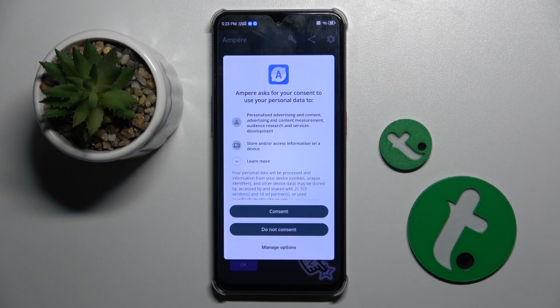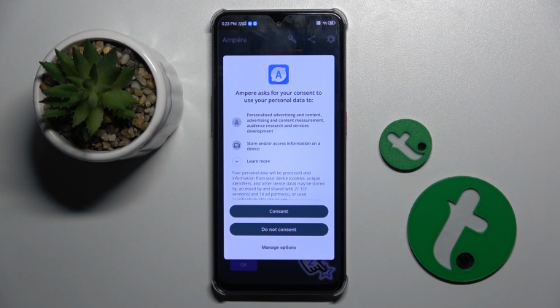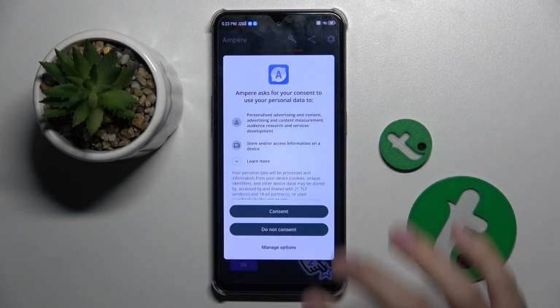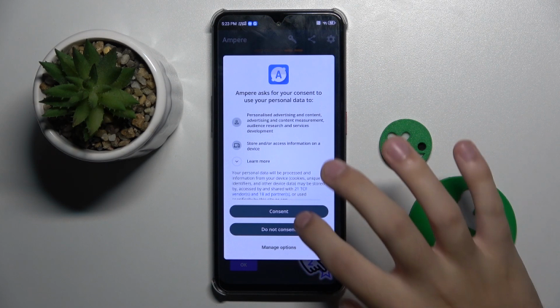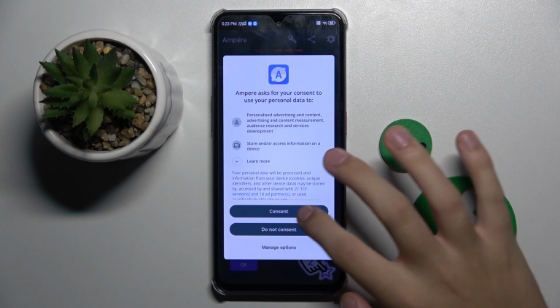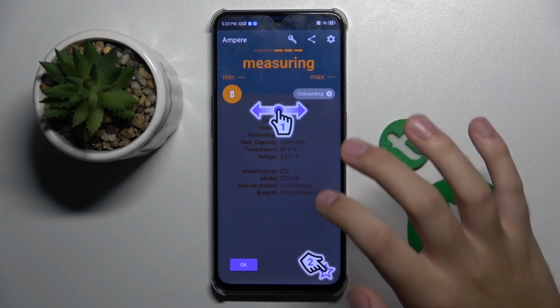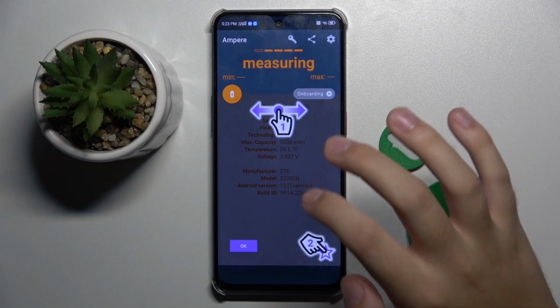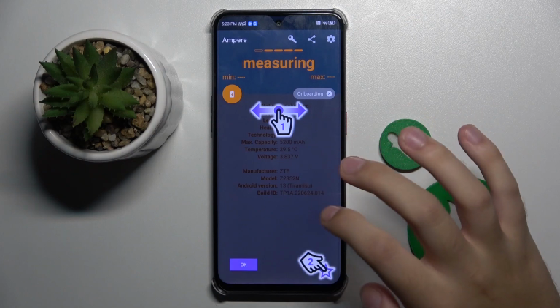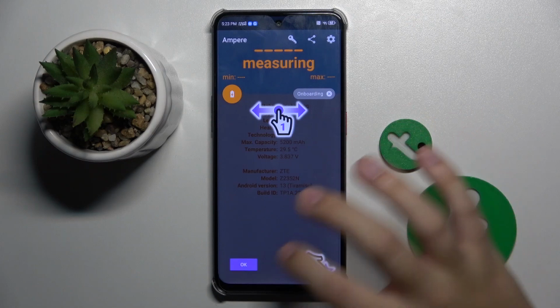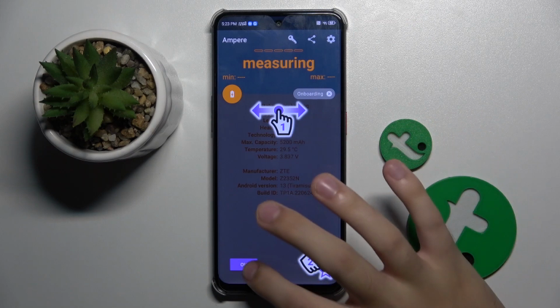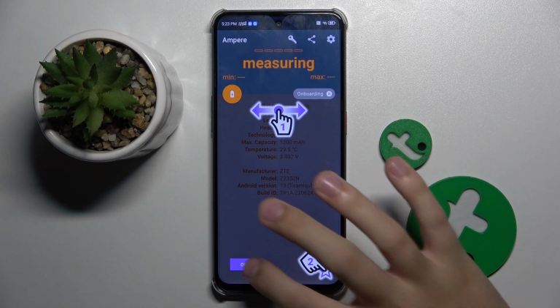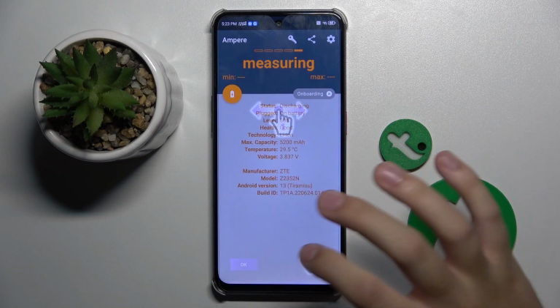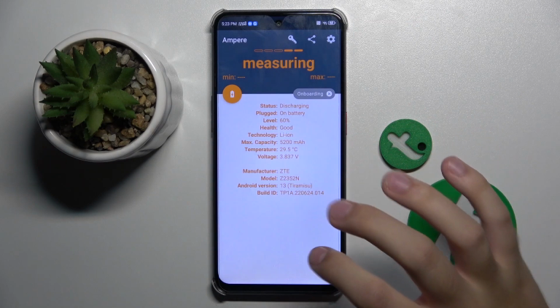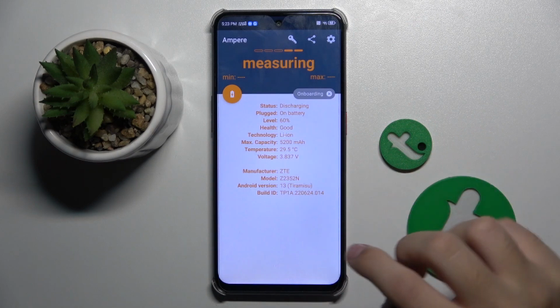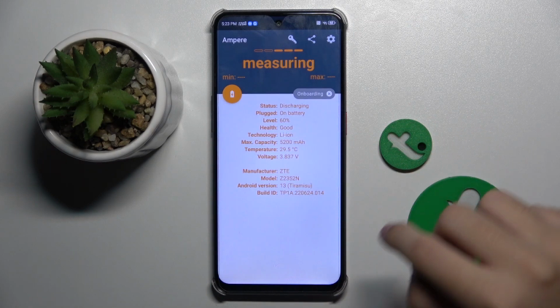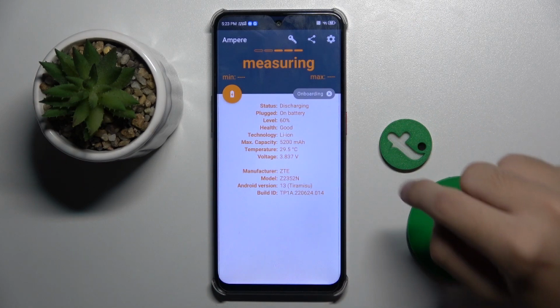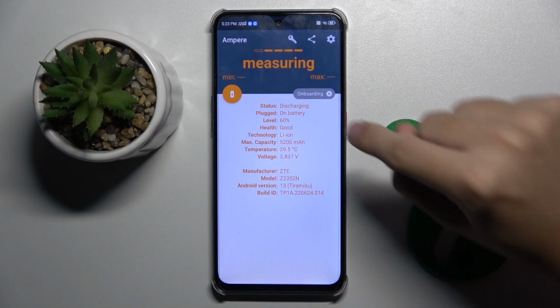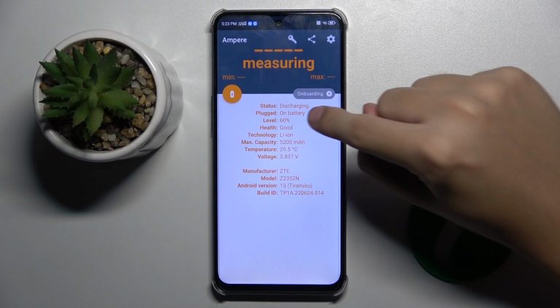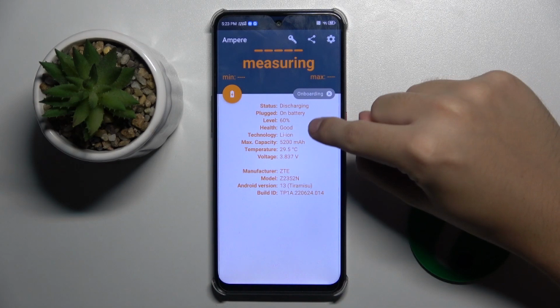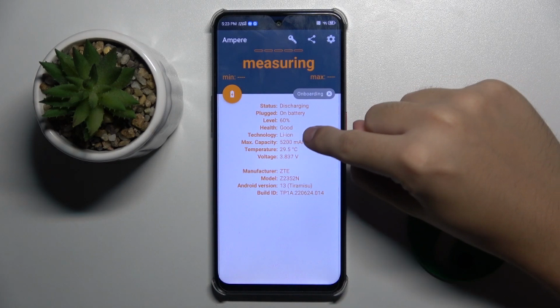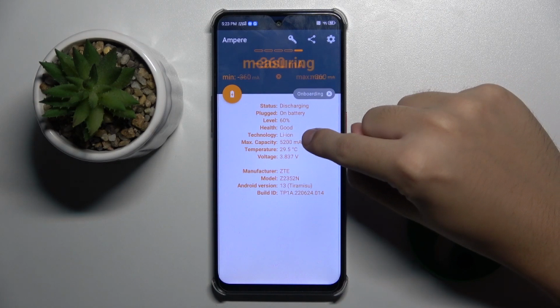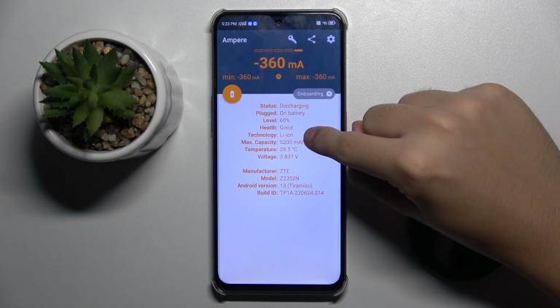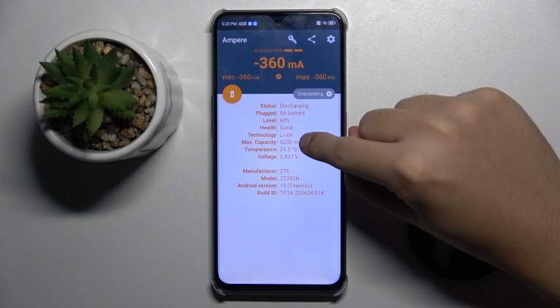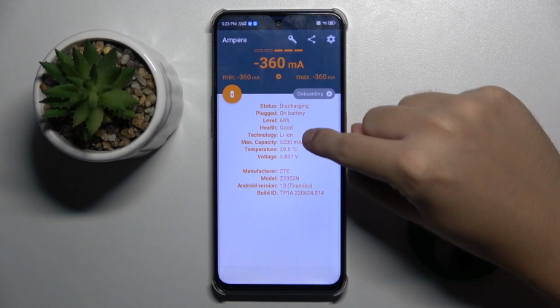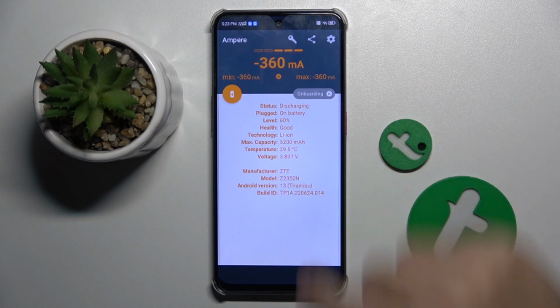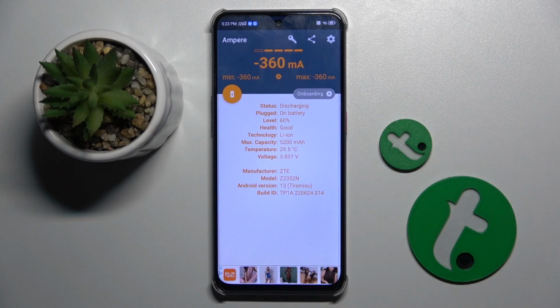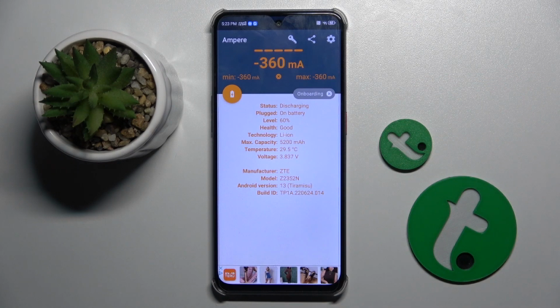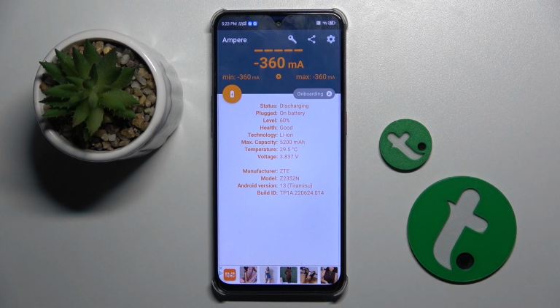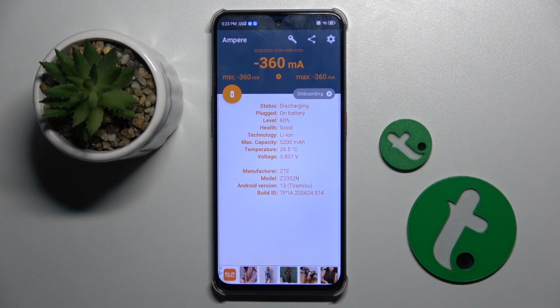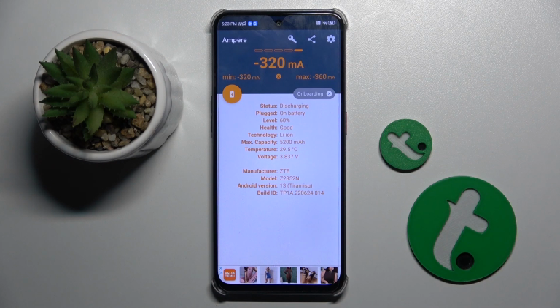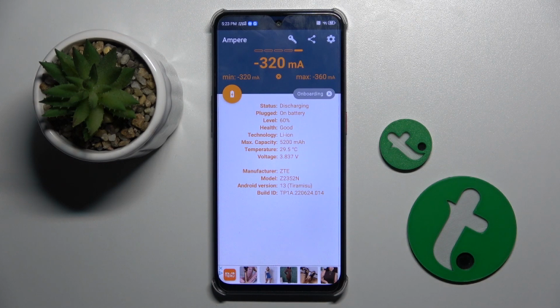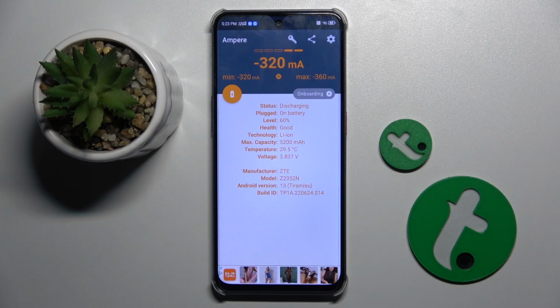Now here we have to click on start, and right here is the health of our battery.